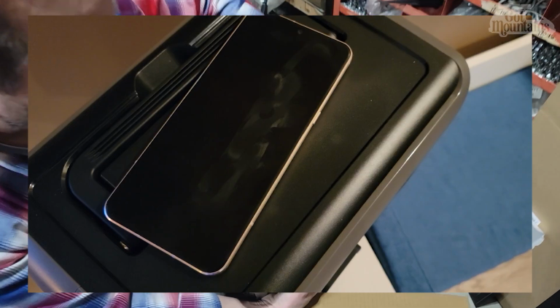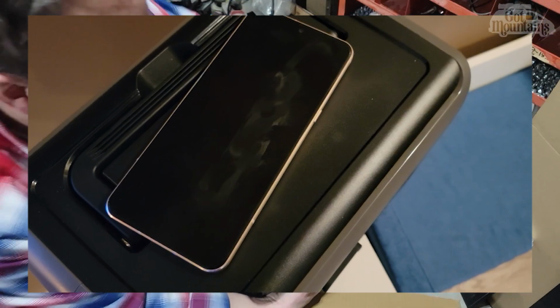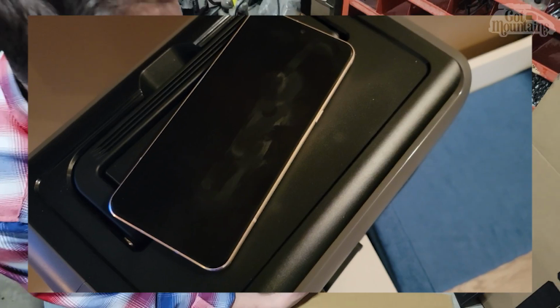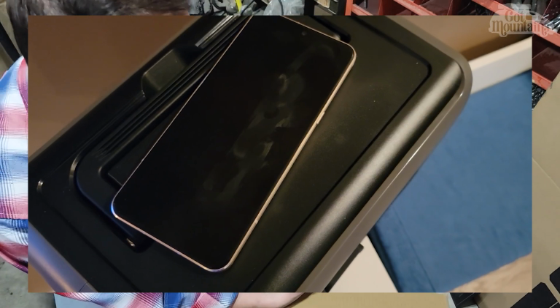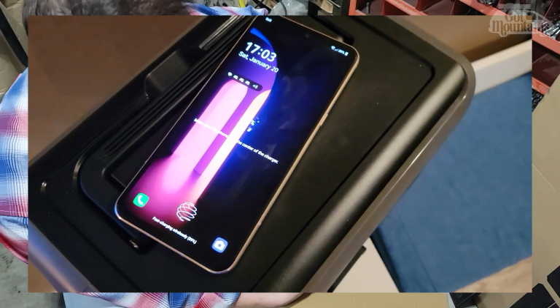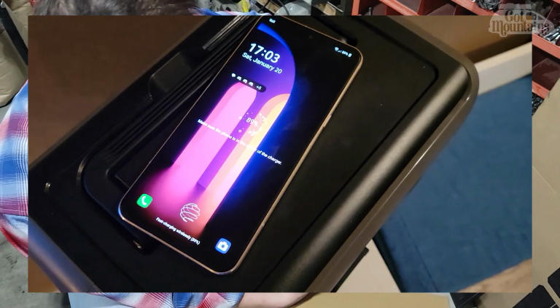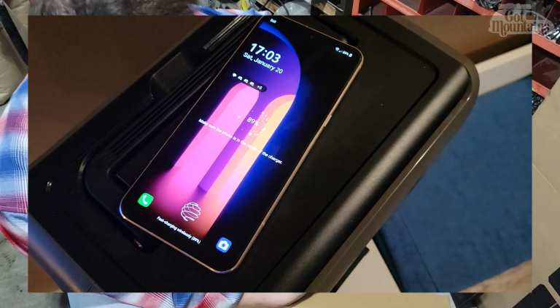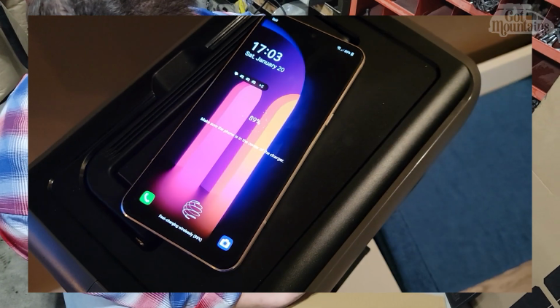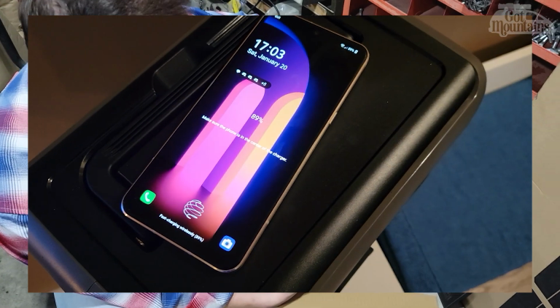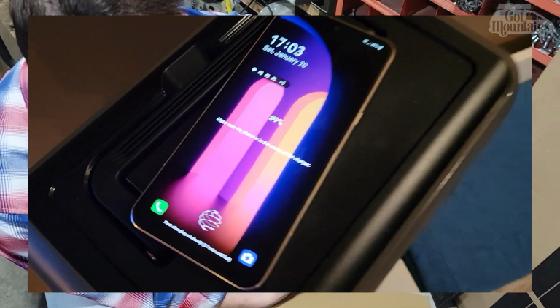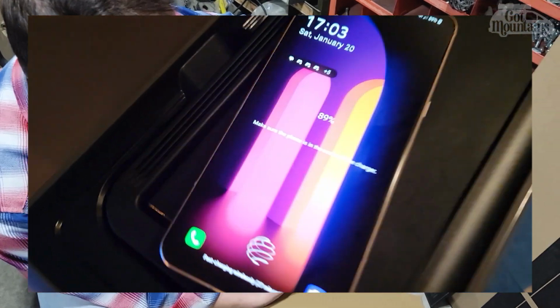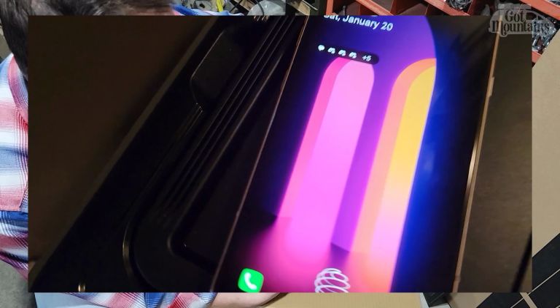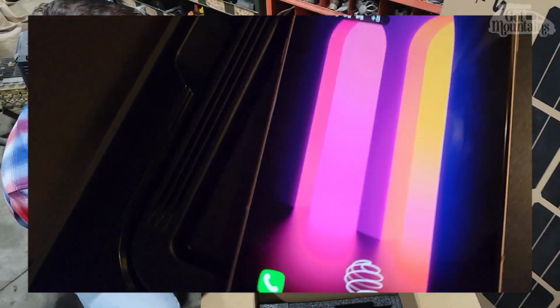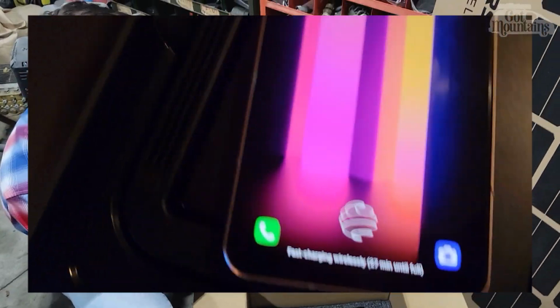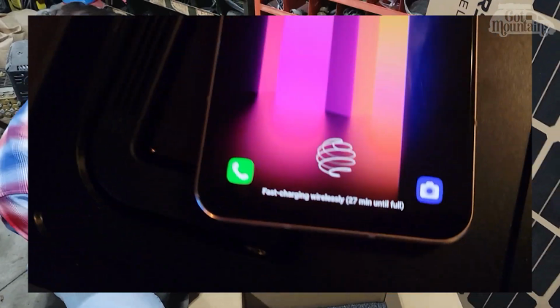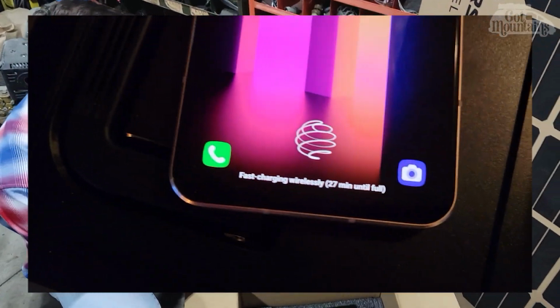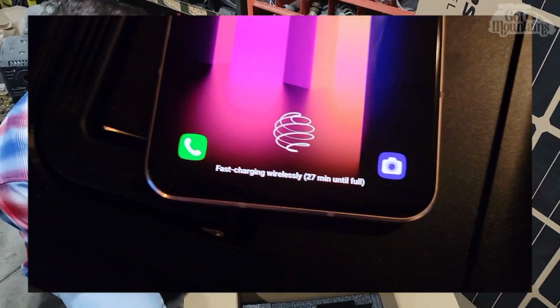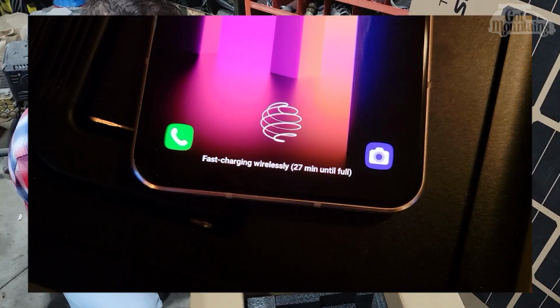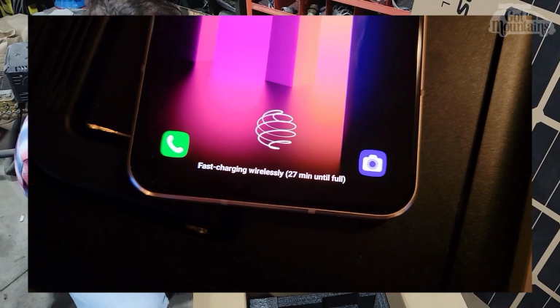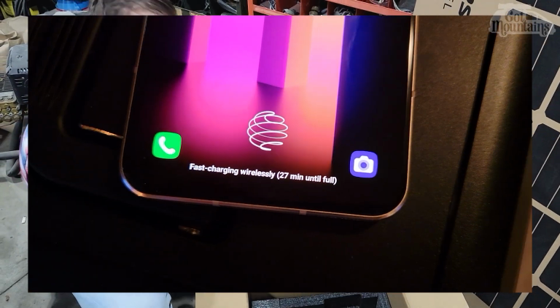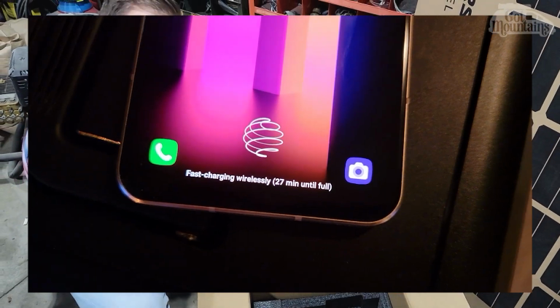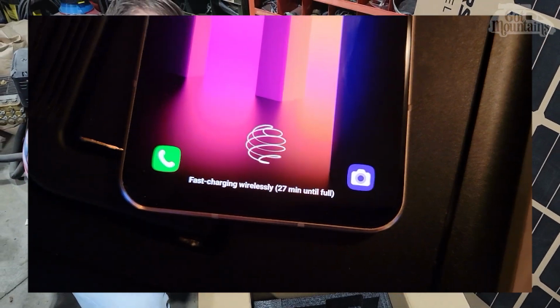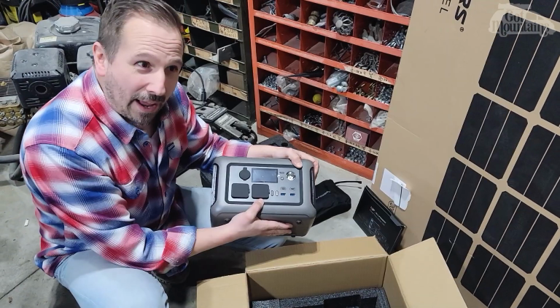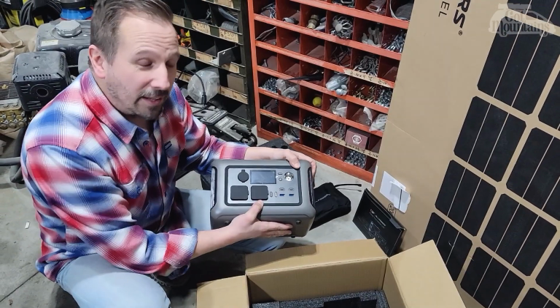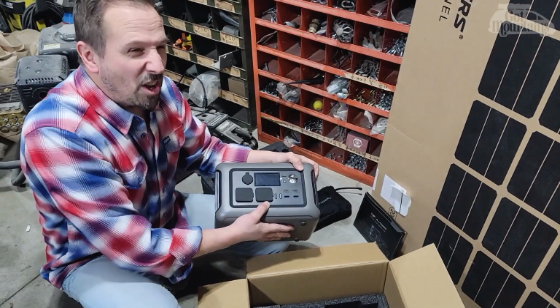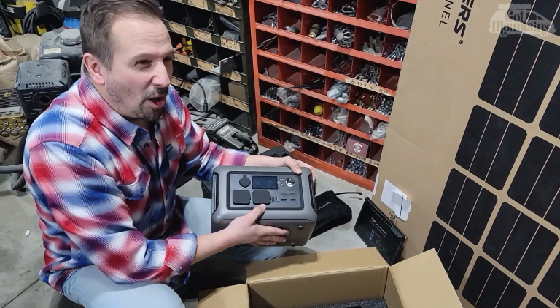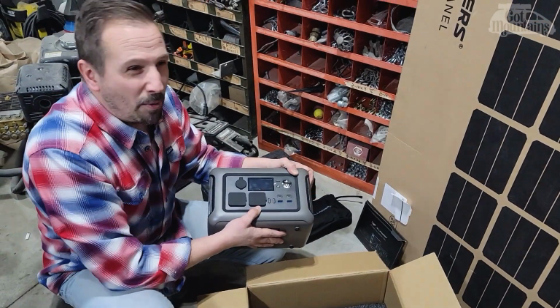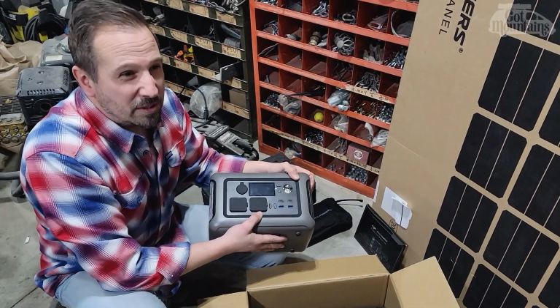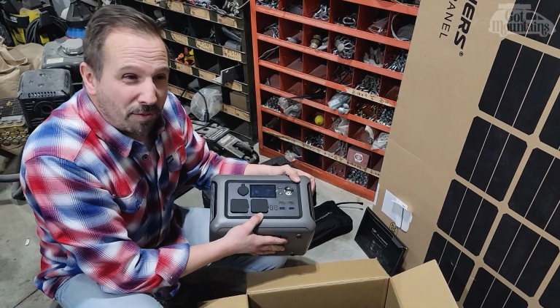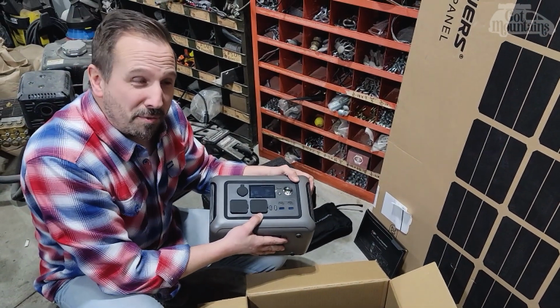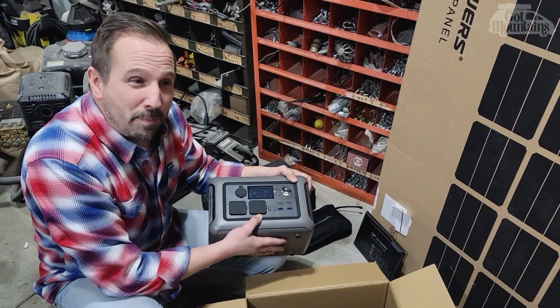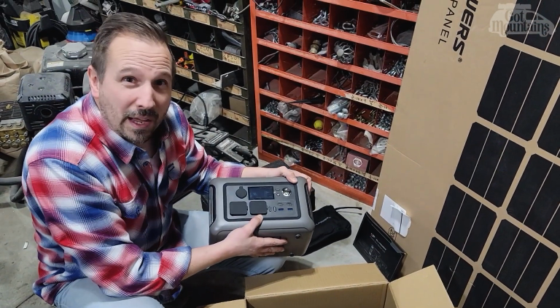It also has wireless charging, which is kind of handy. We're going to put this out with the solar panel — it's almost 3 PM here.